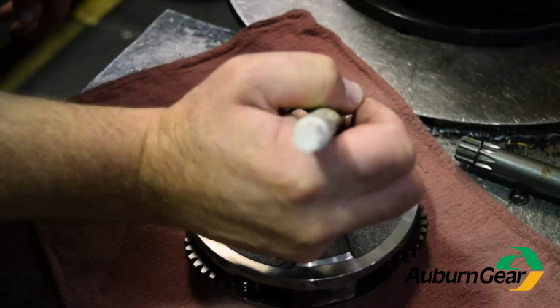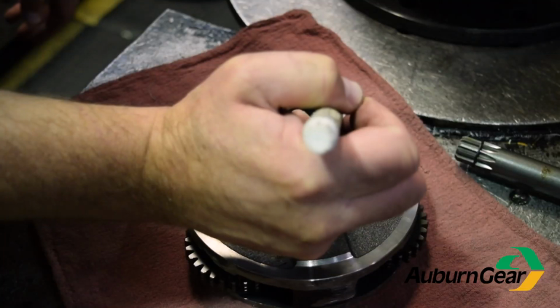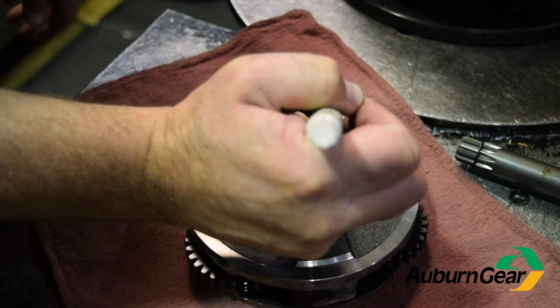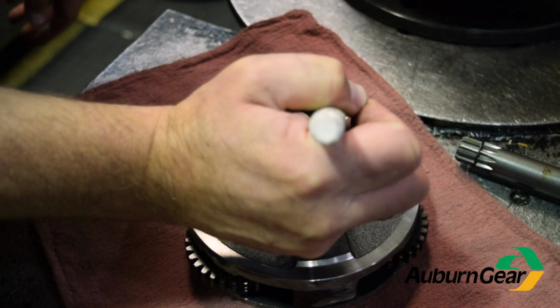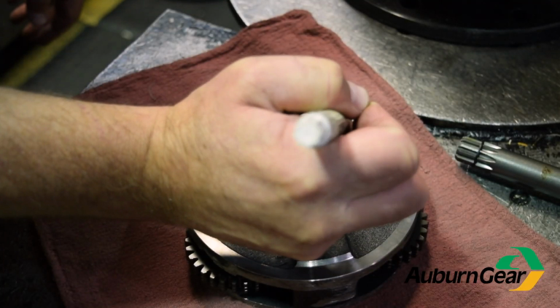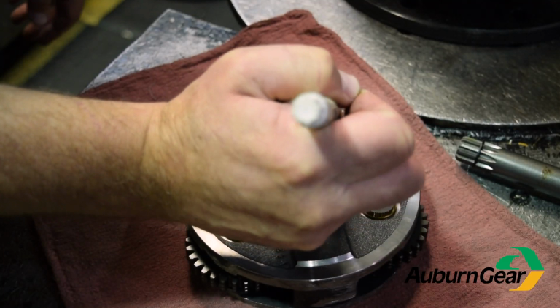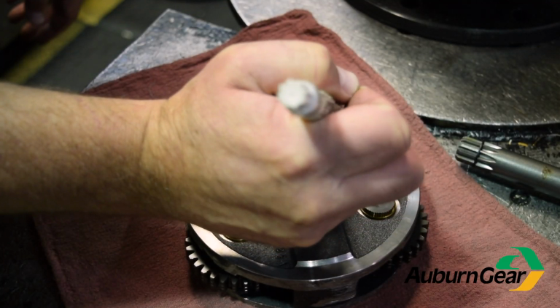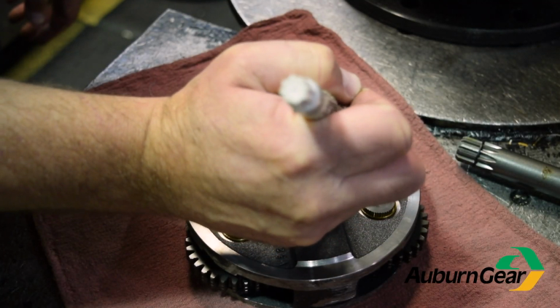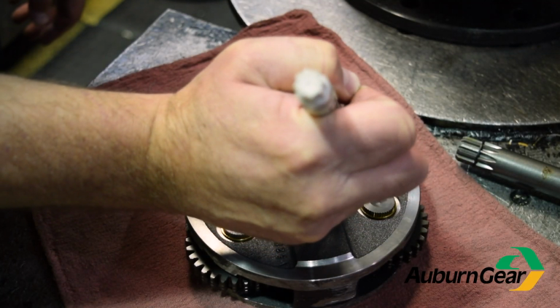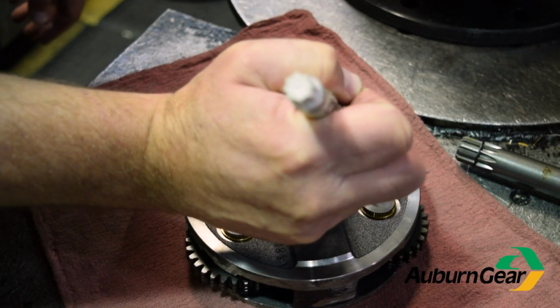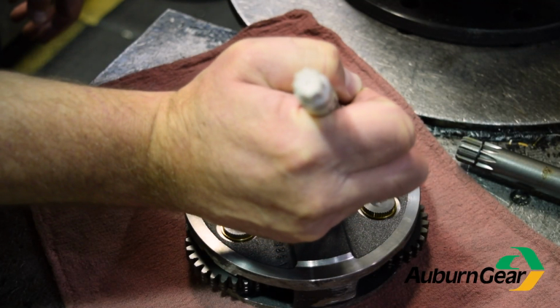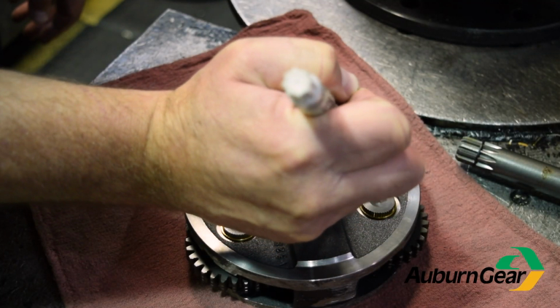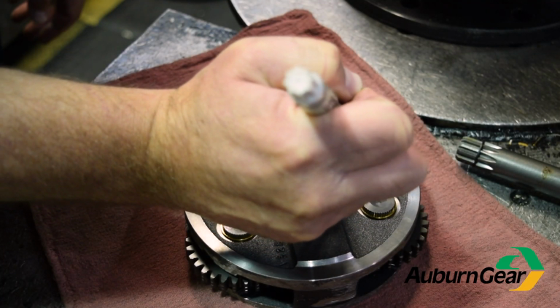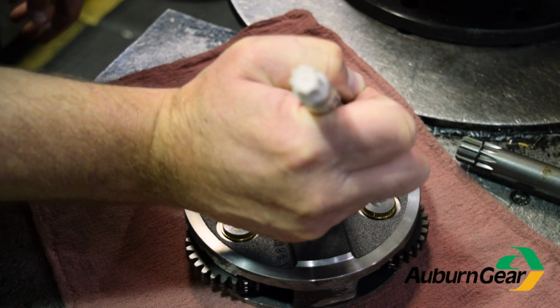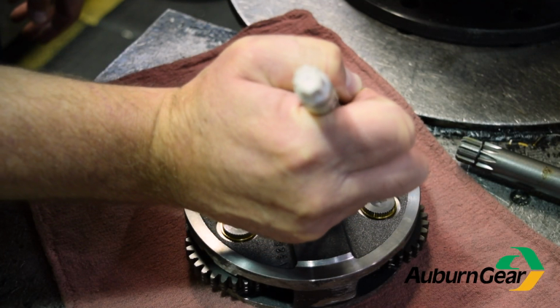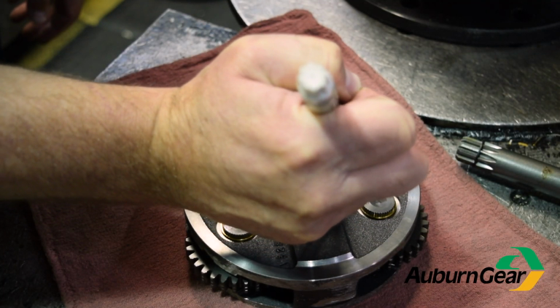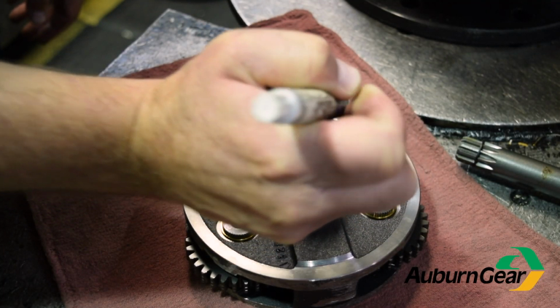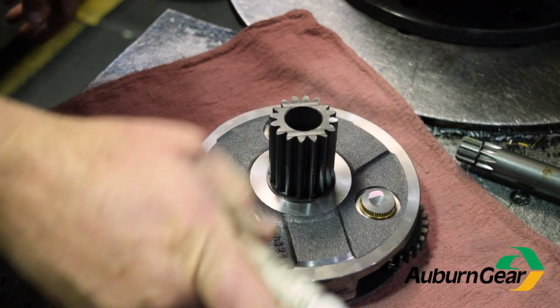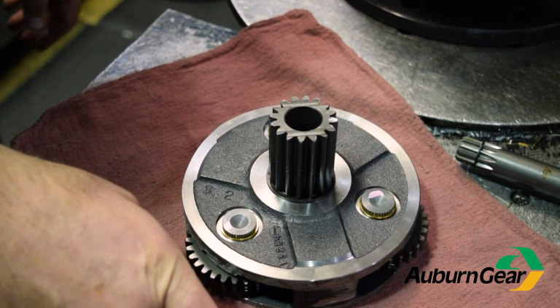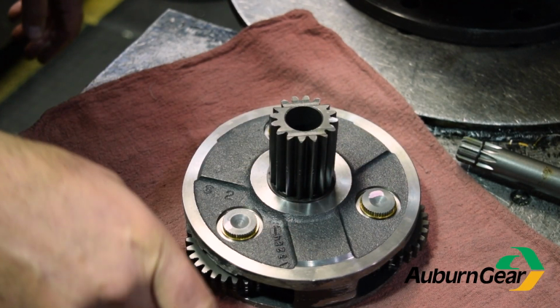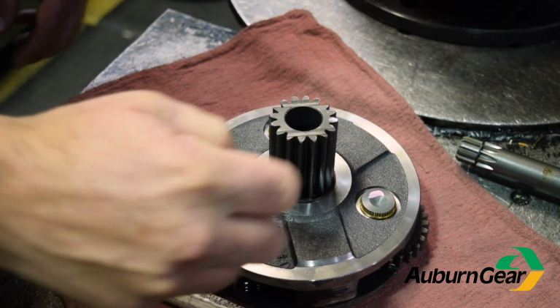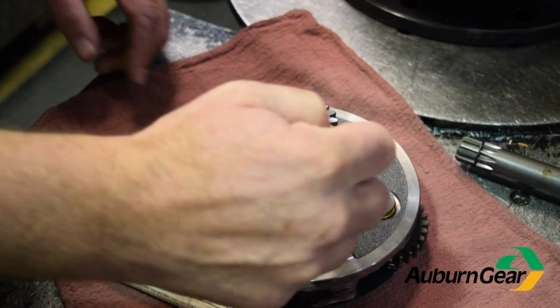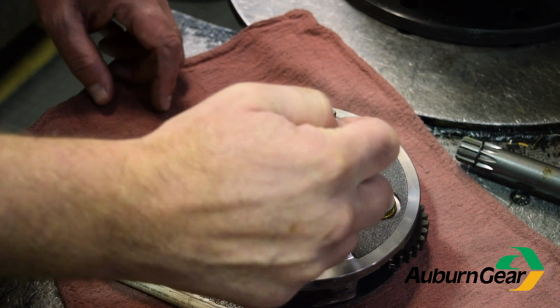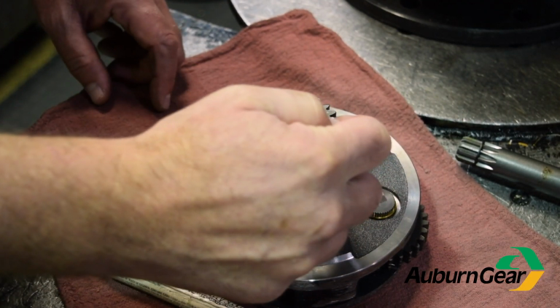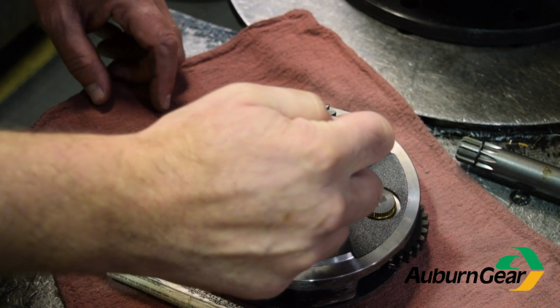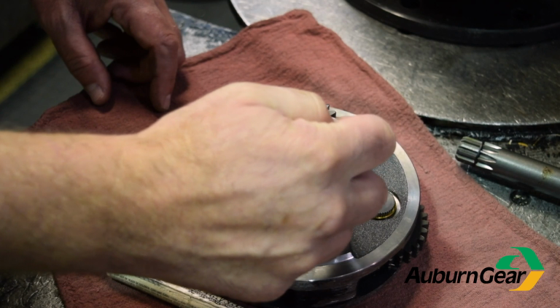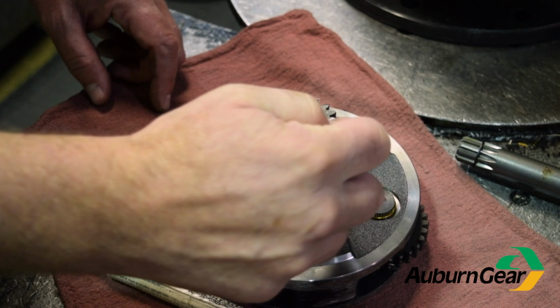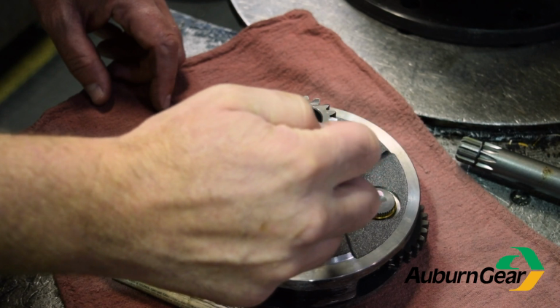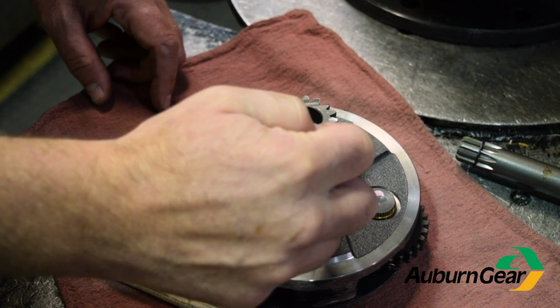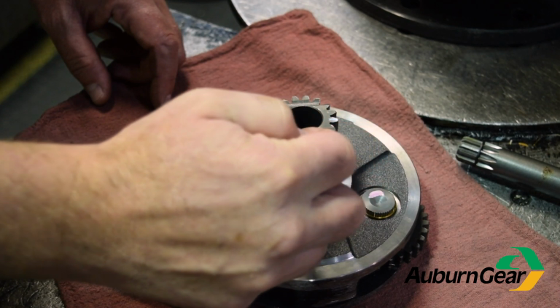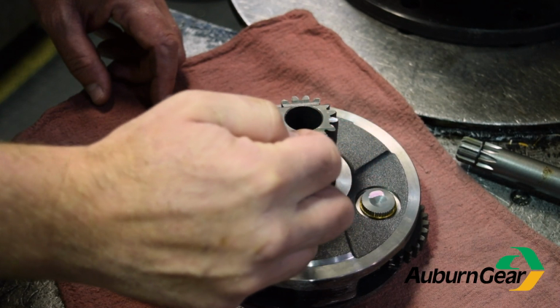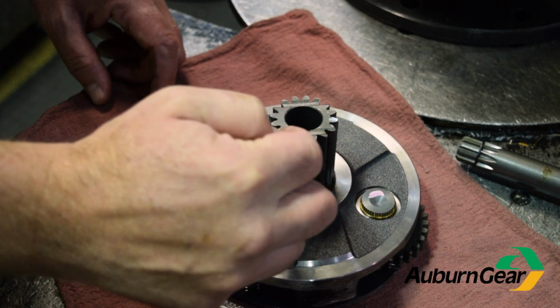Flip the primary carrier over, mark a starting point, and count the teeth of the secondary sun gear.